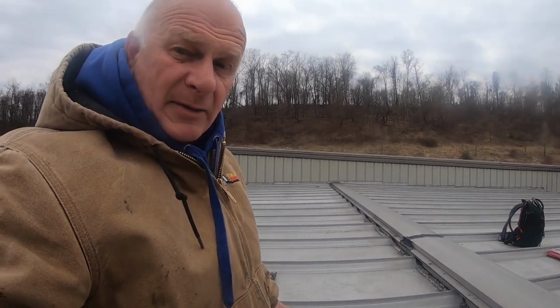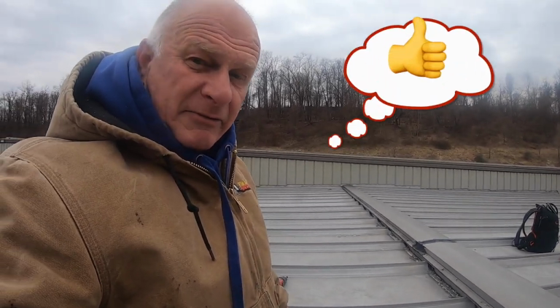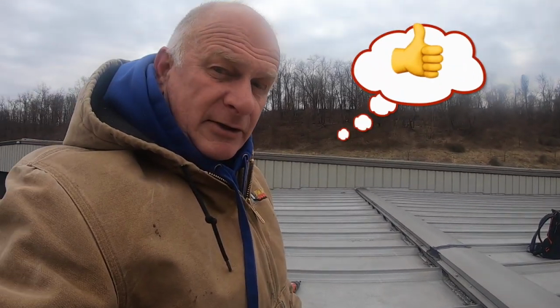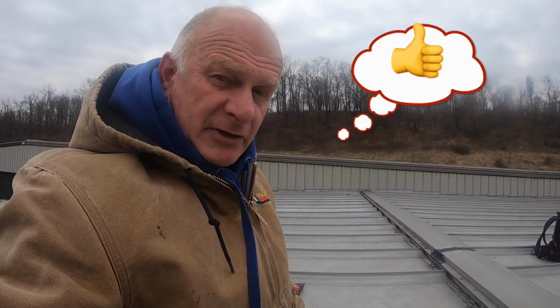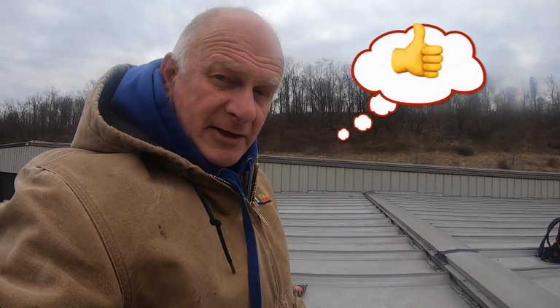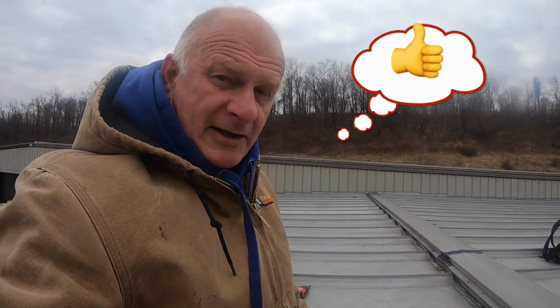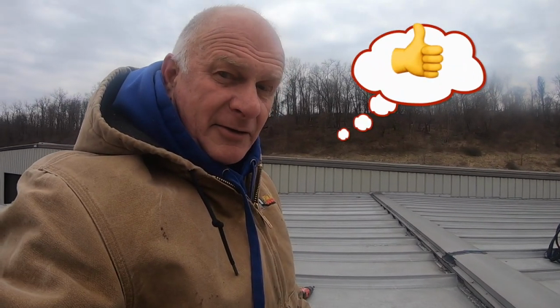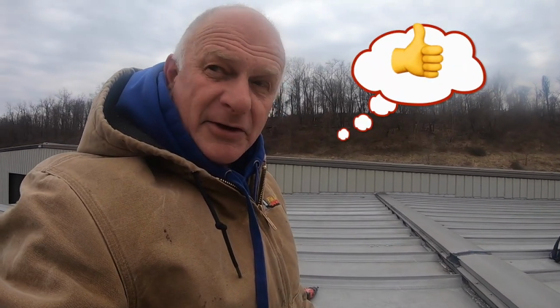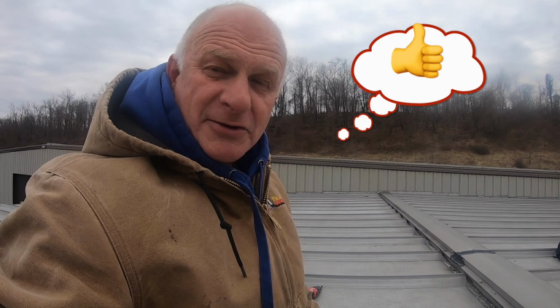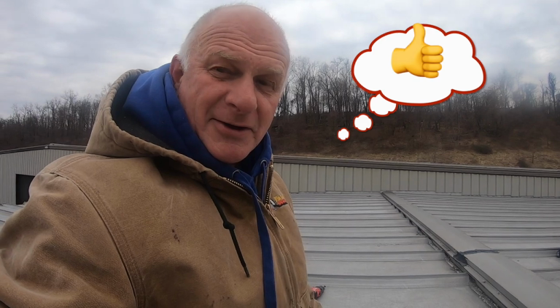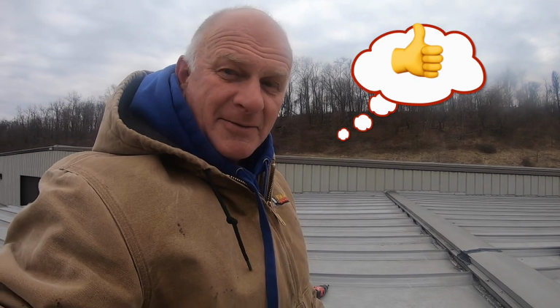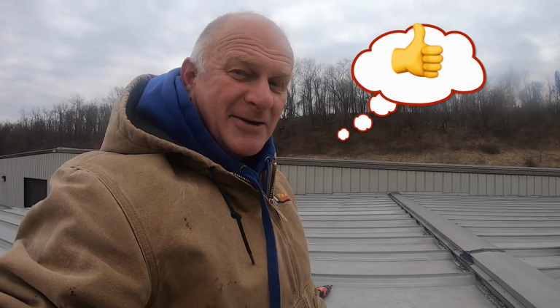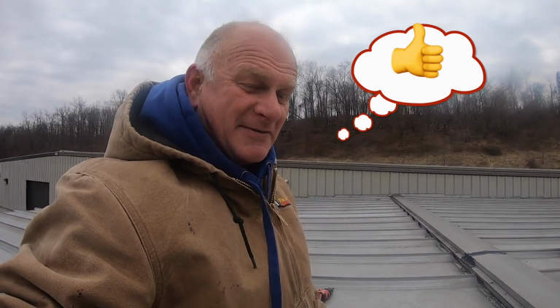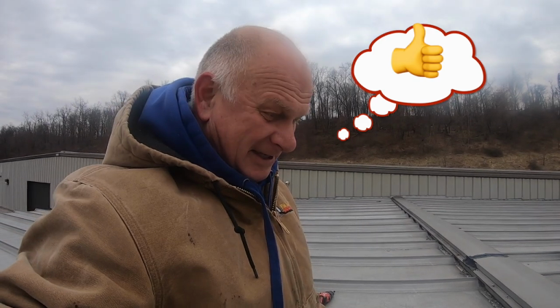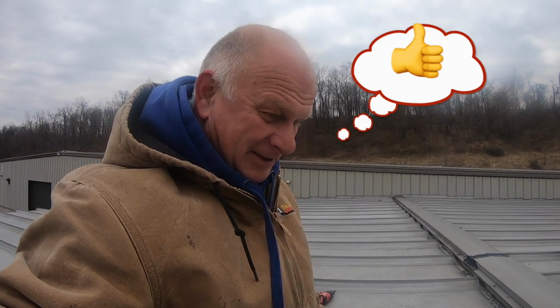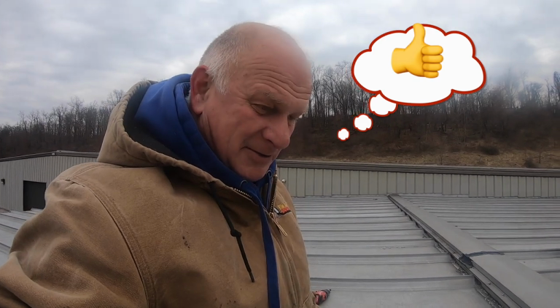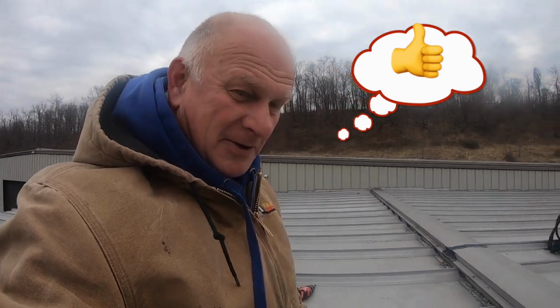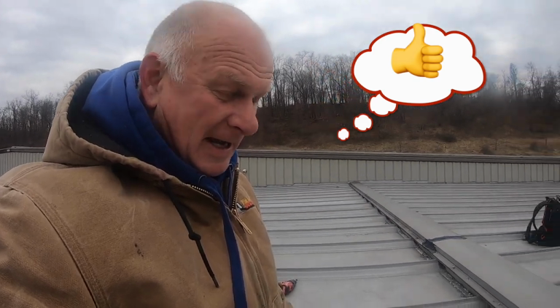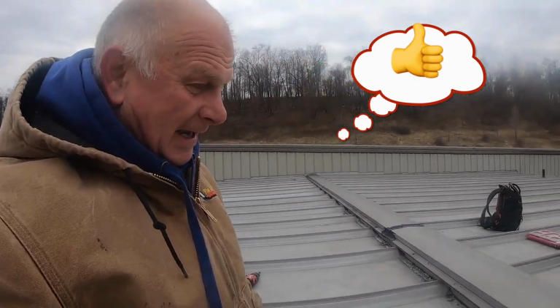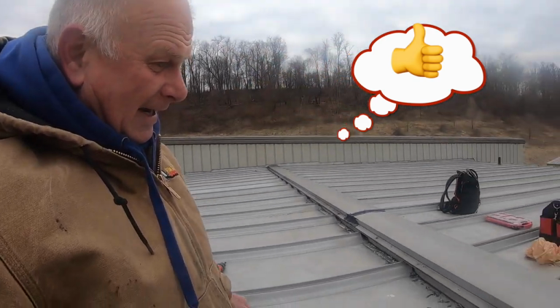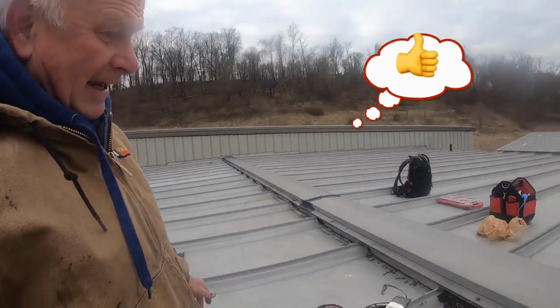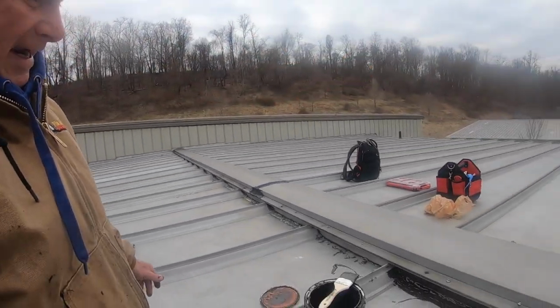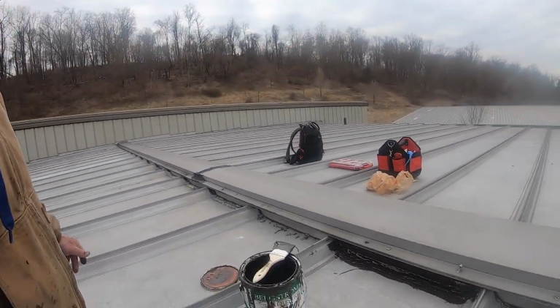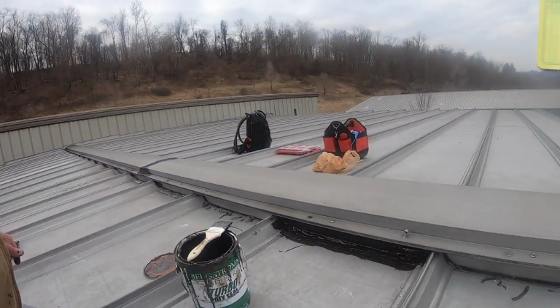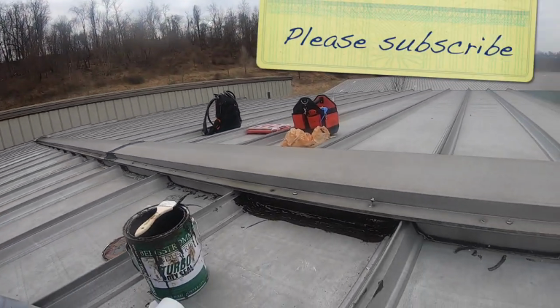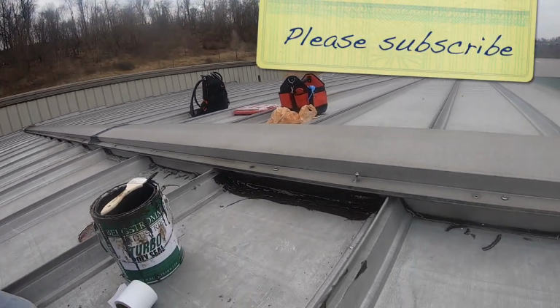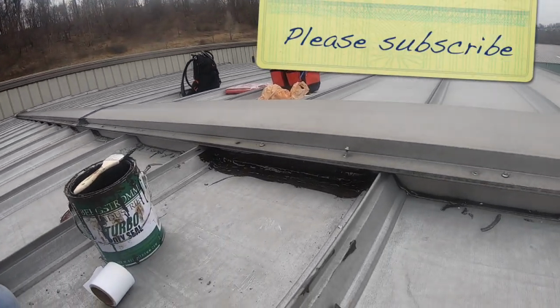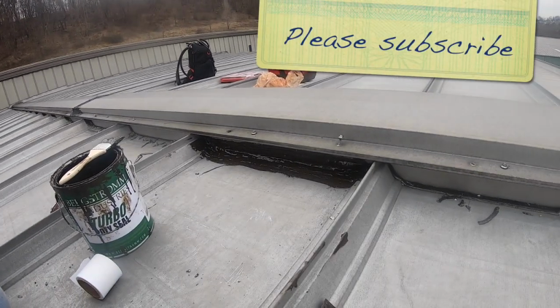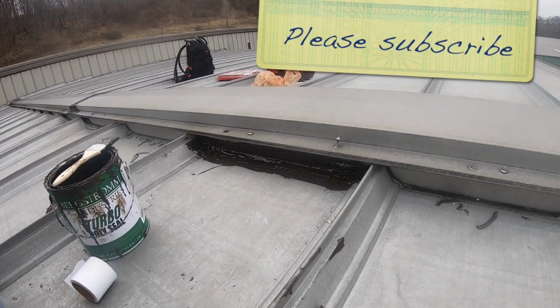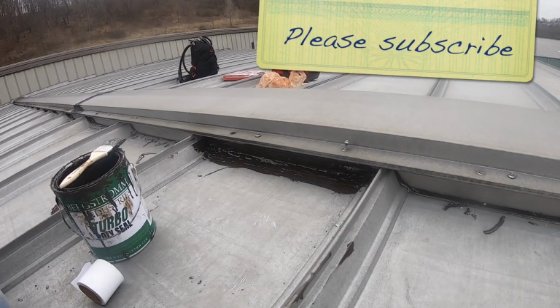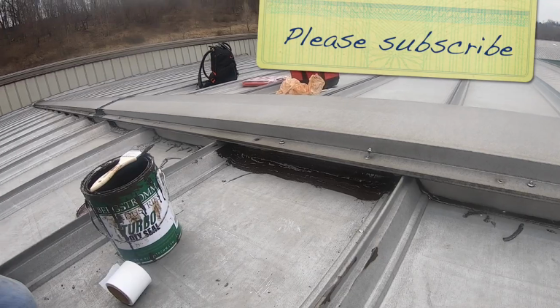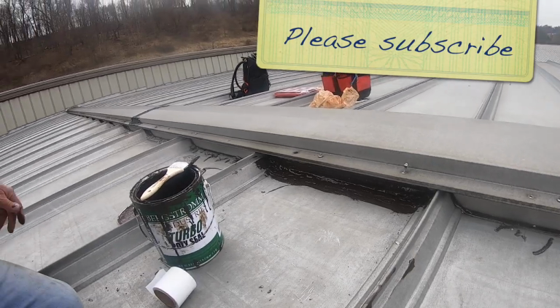I'm the flat roof doctor. I know a thing or two because I've seen a thing or two — like metal roofs that leak.